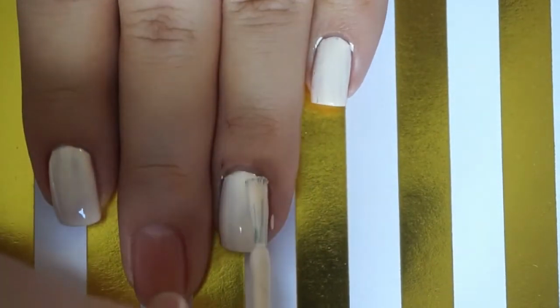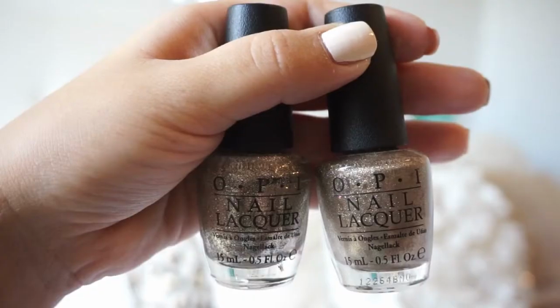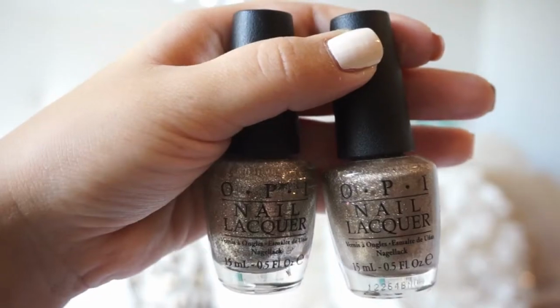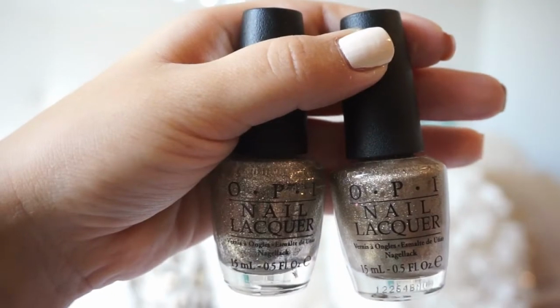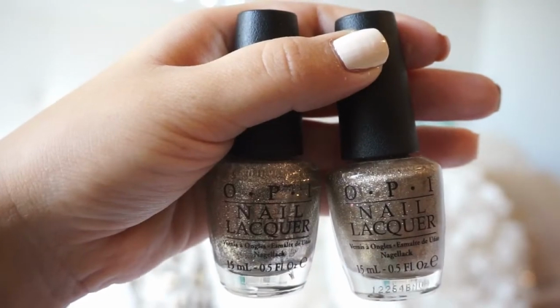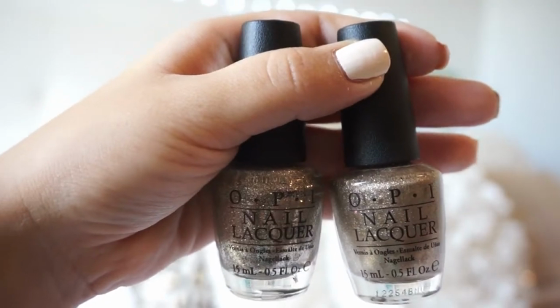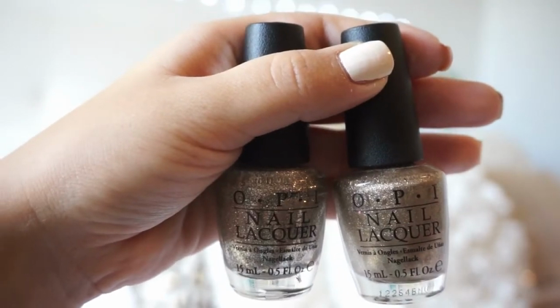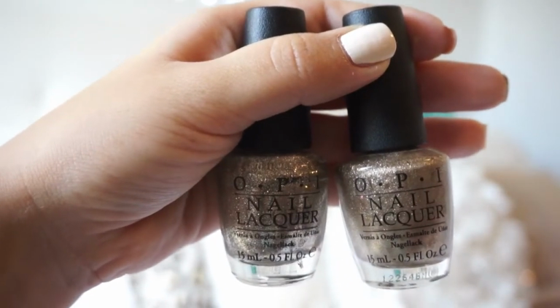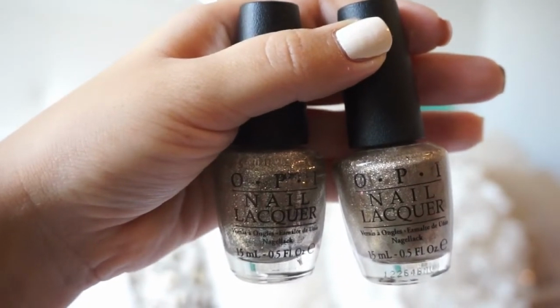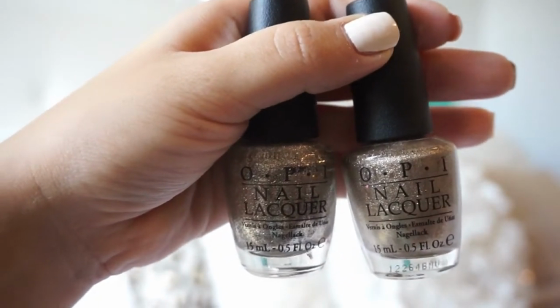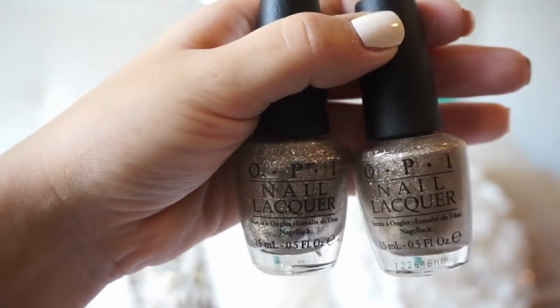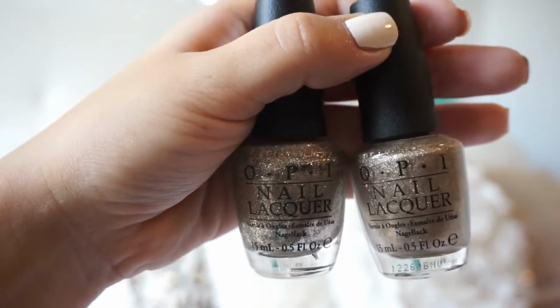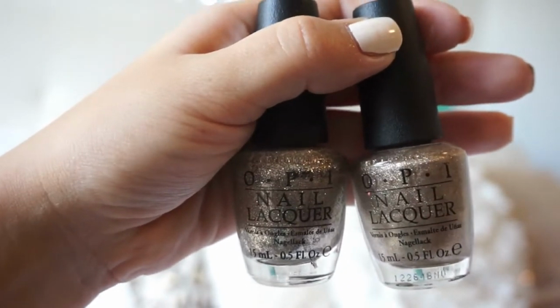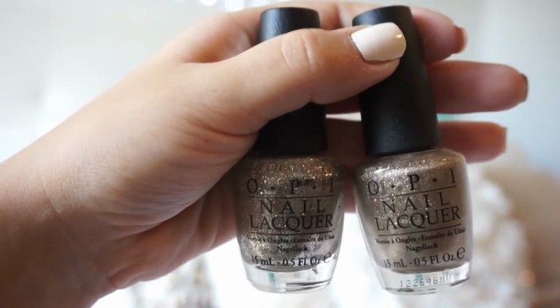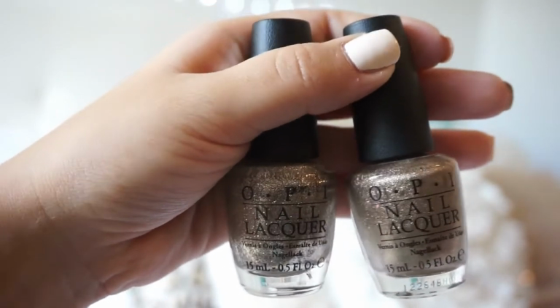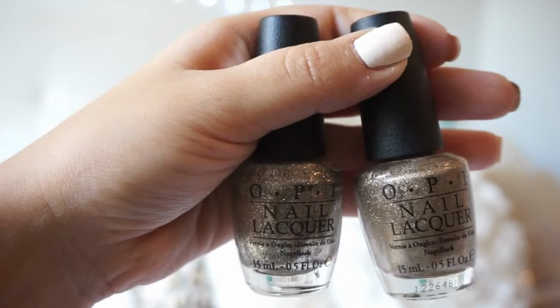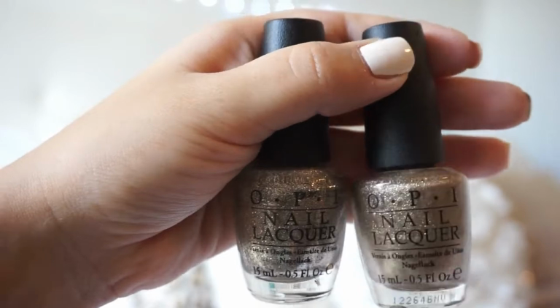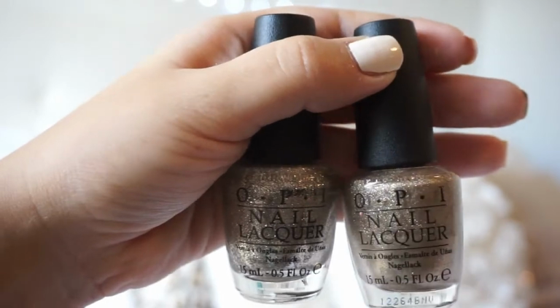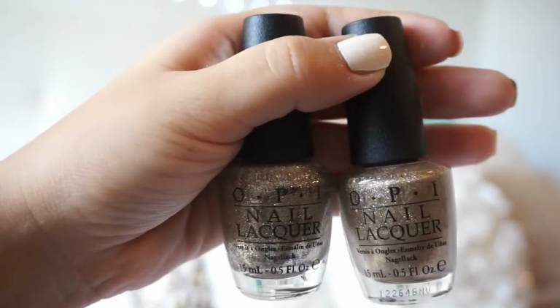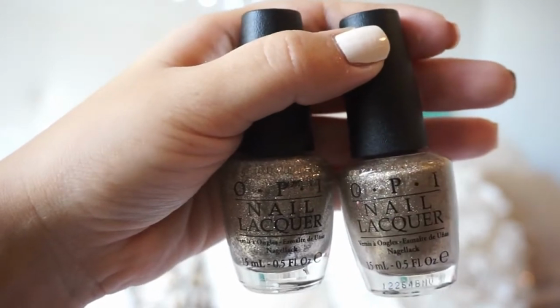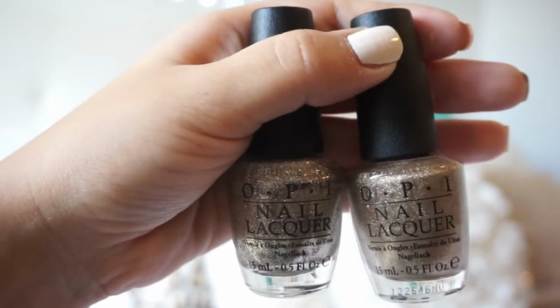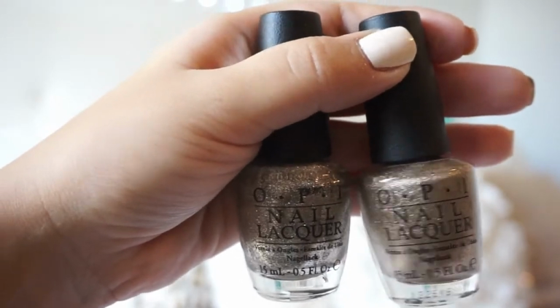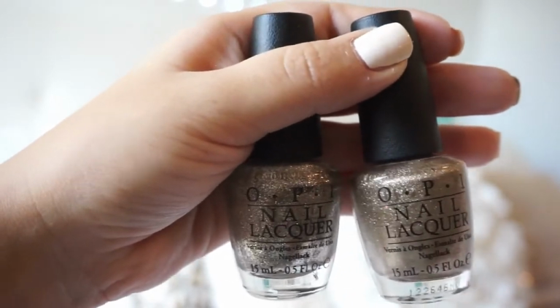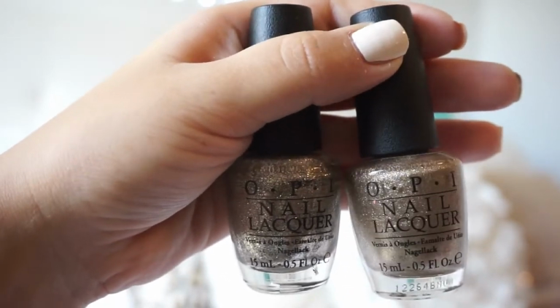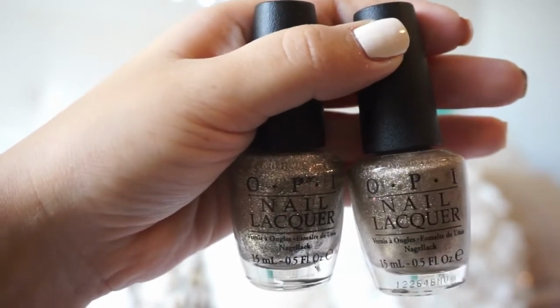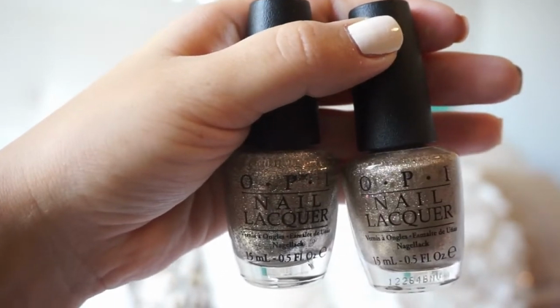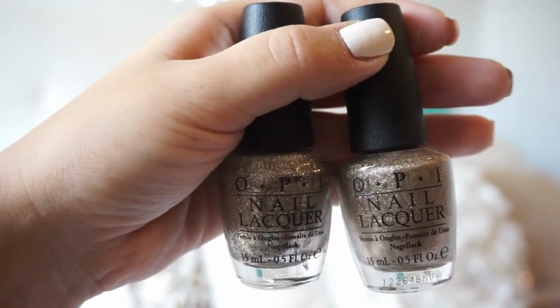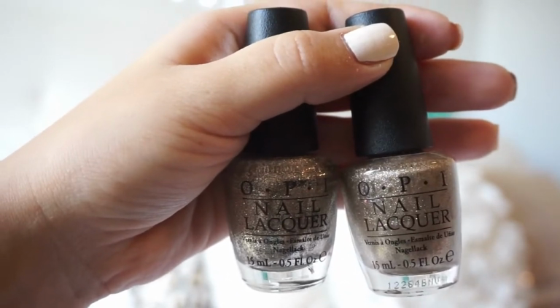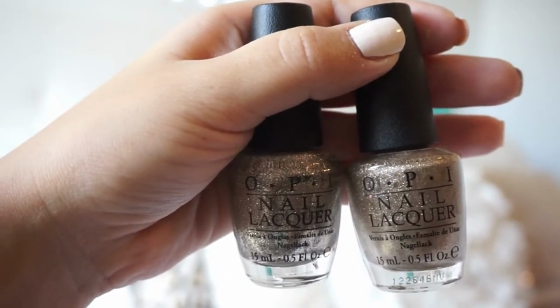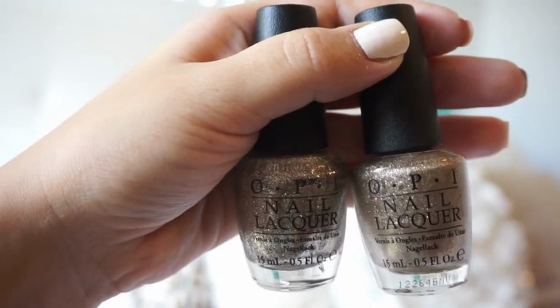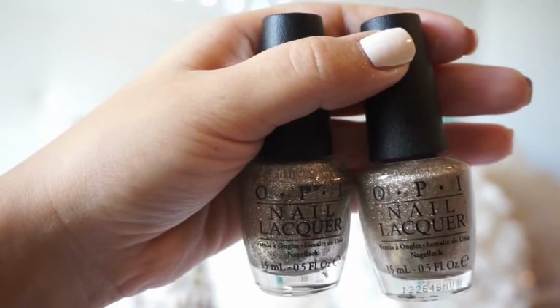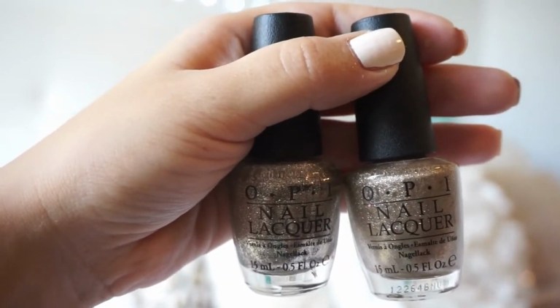For my accent nail I like to use two glitters — this is OPI Glitzerland and my favorite ornament.